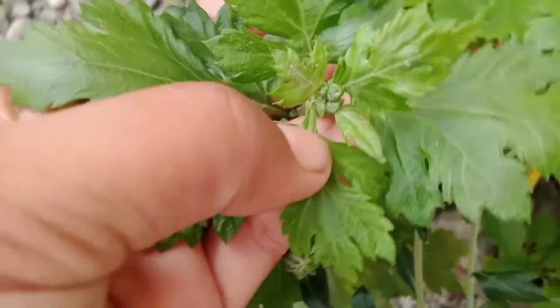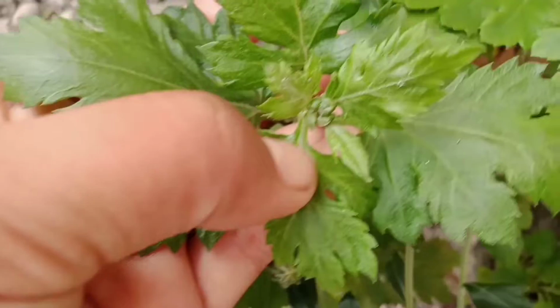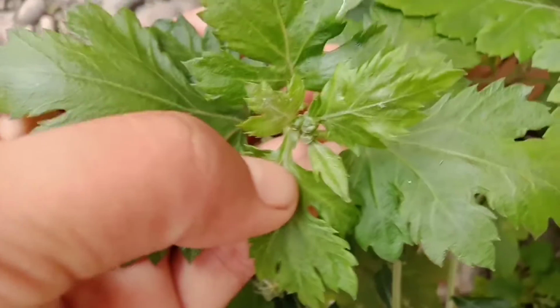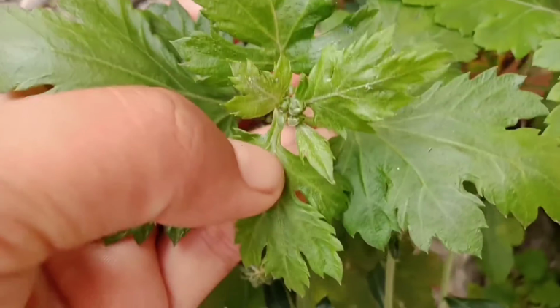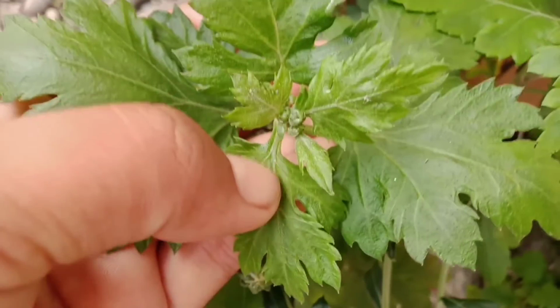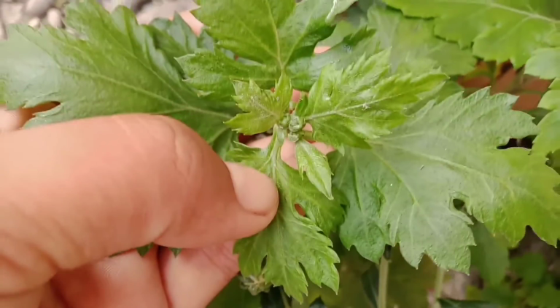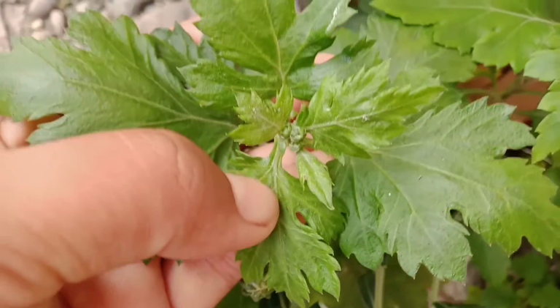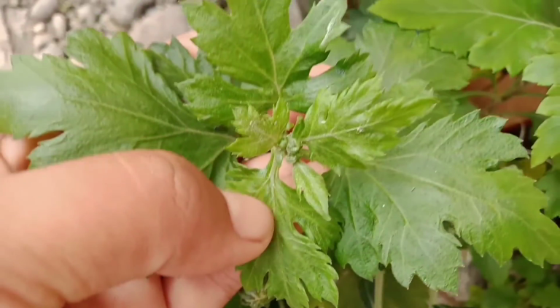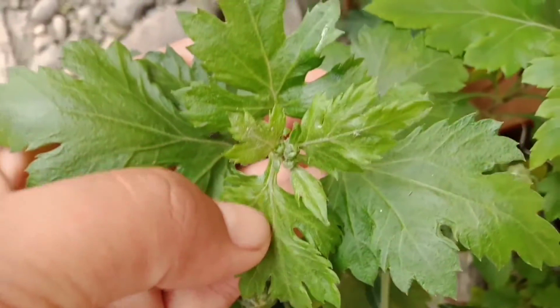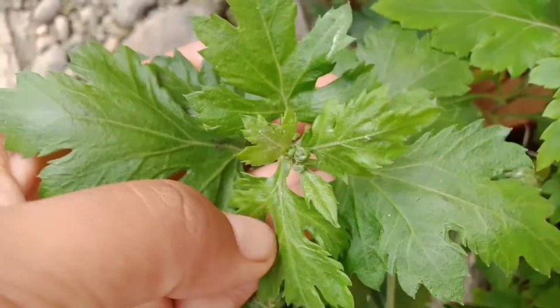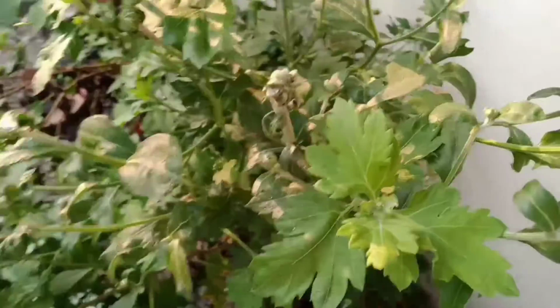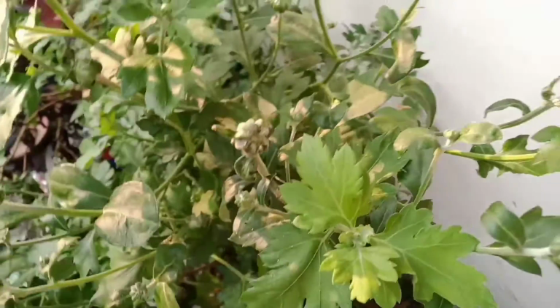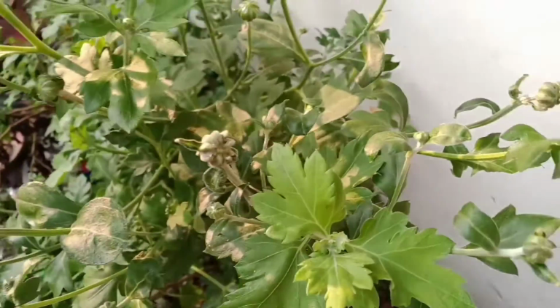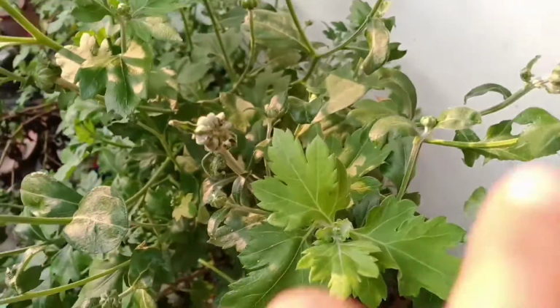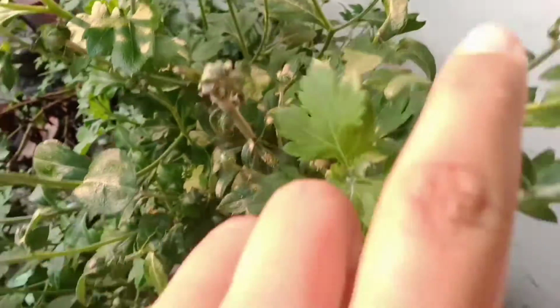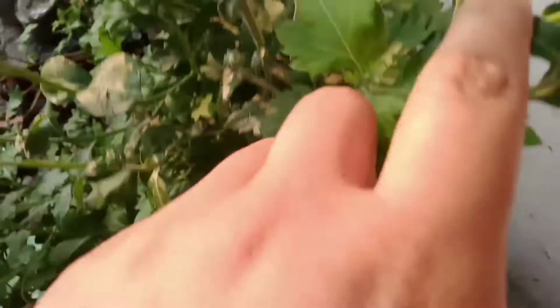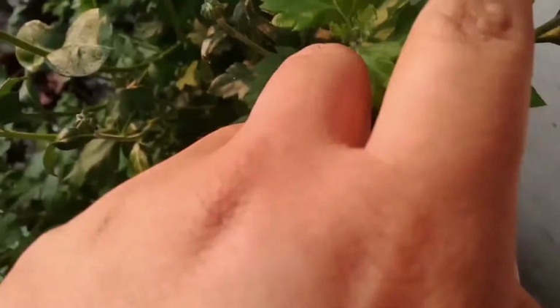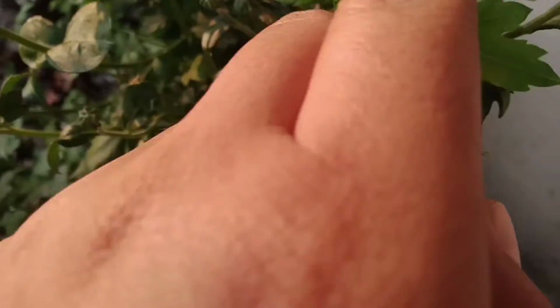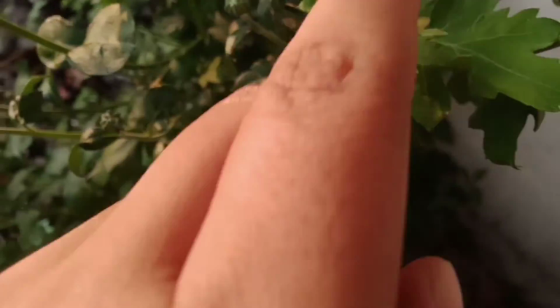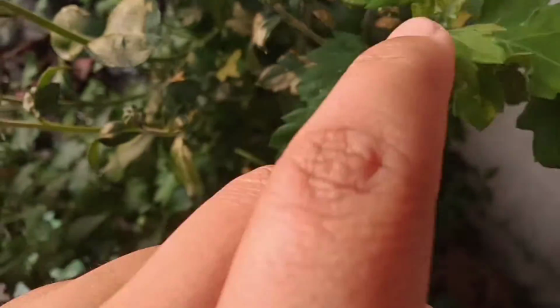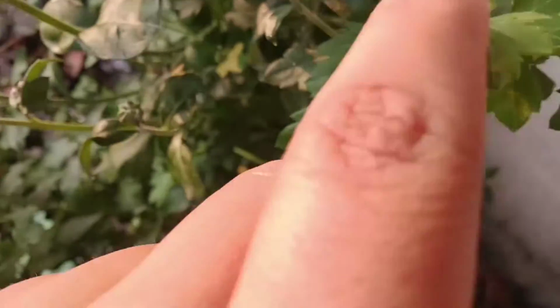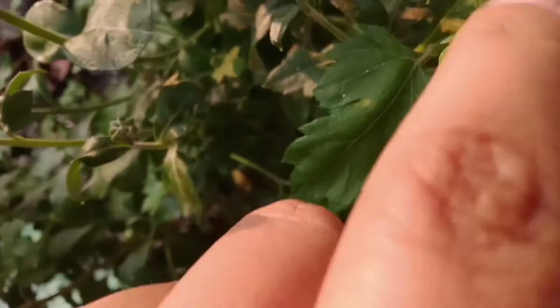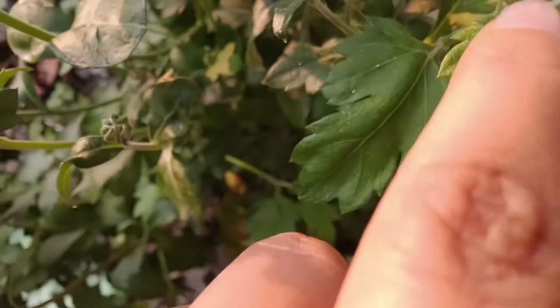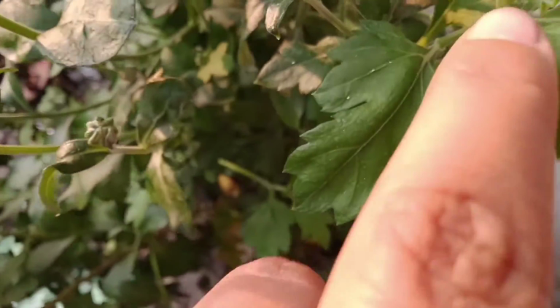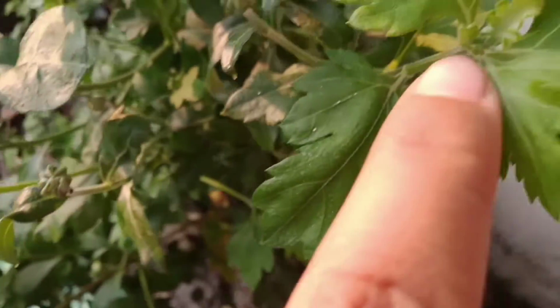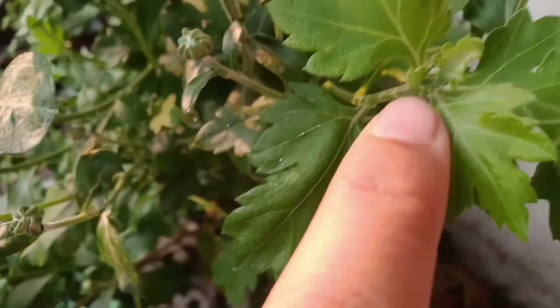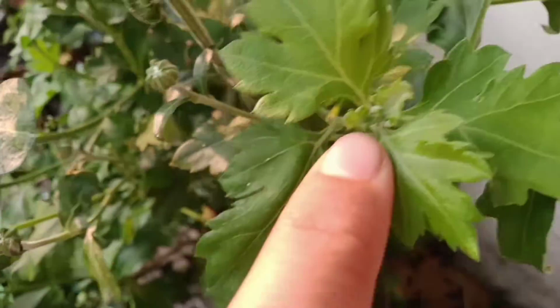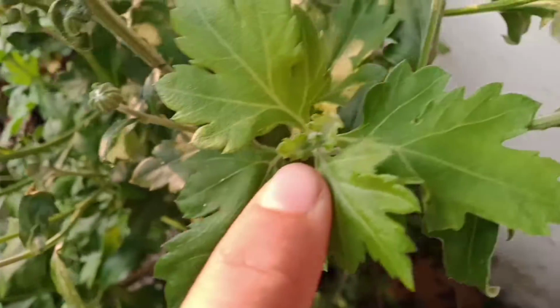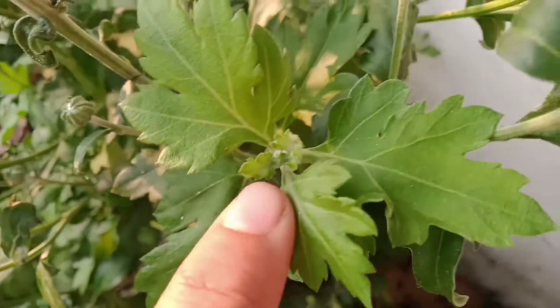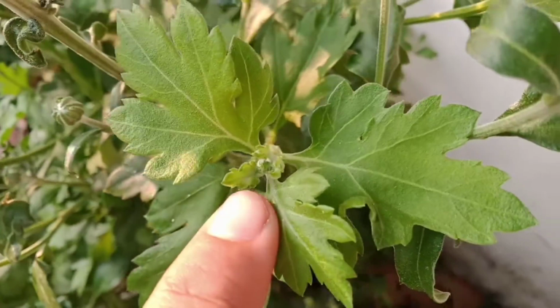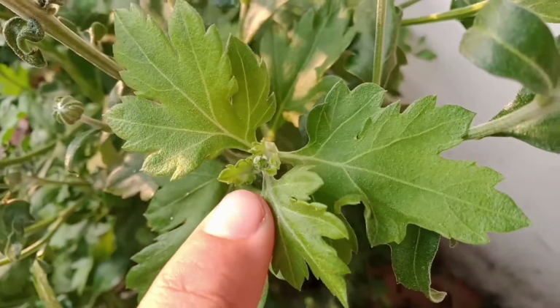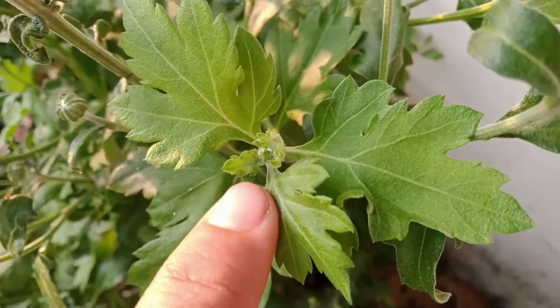And this year in my plant, there were a lot of buds.